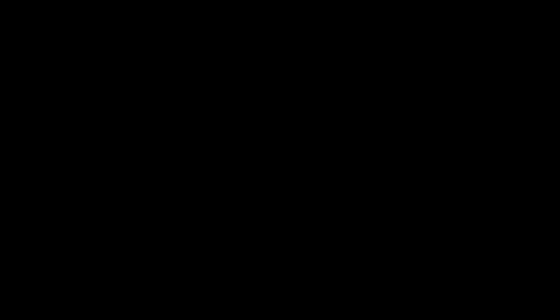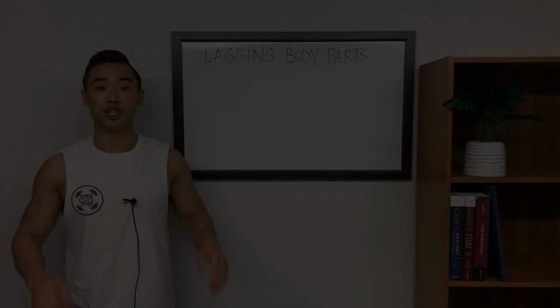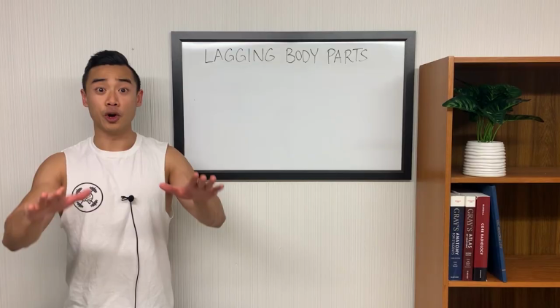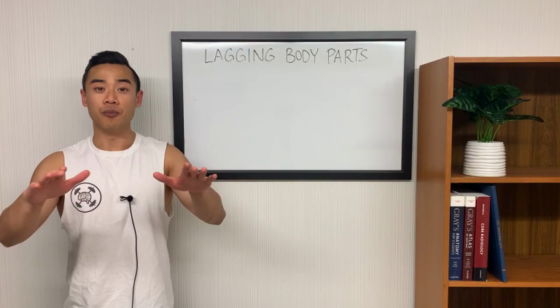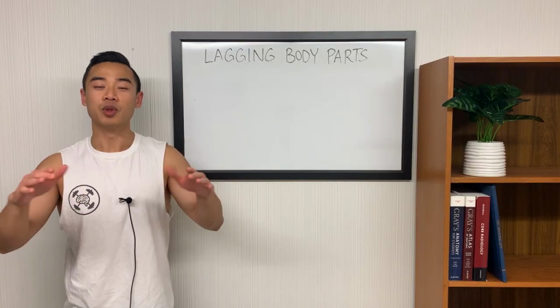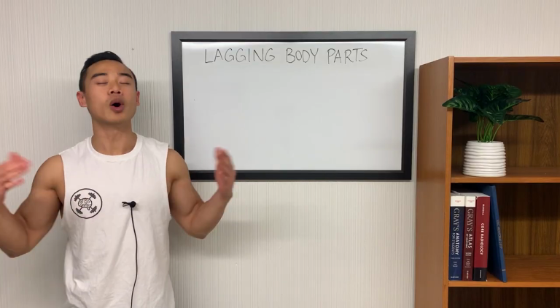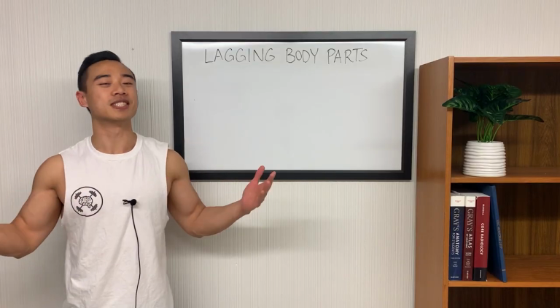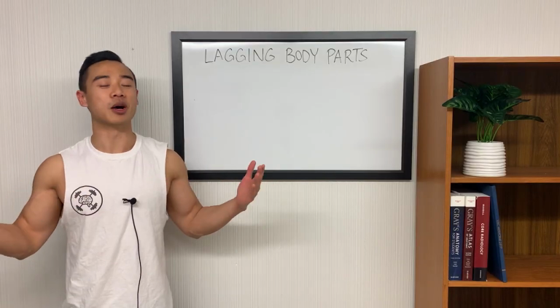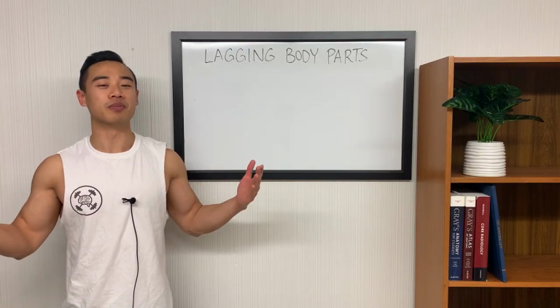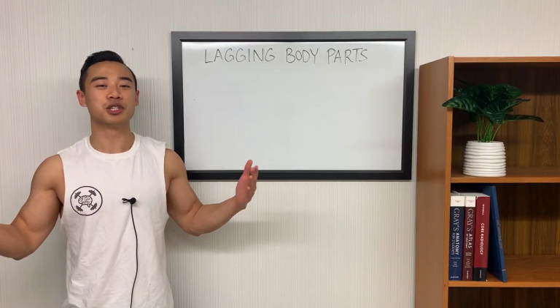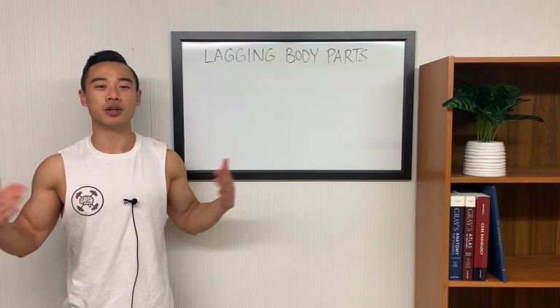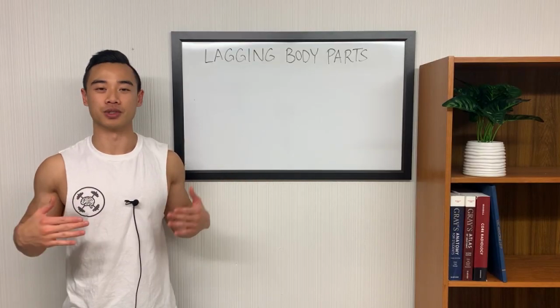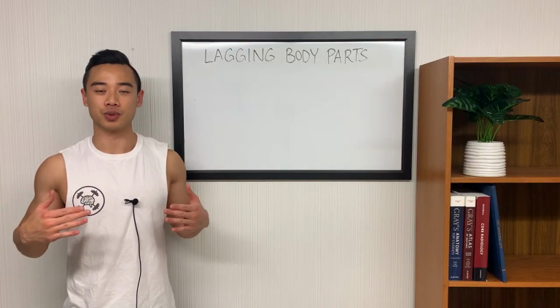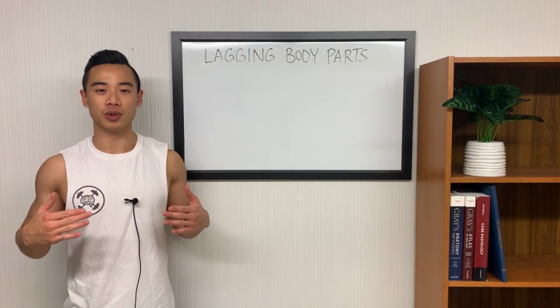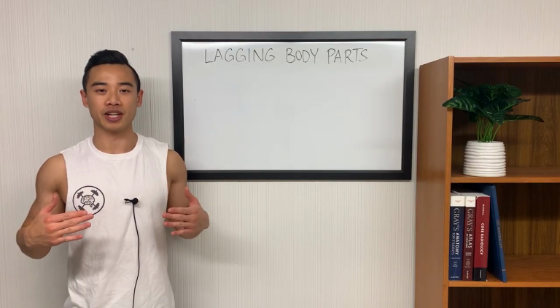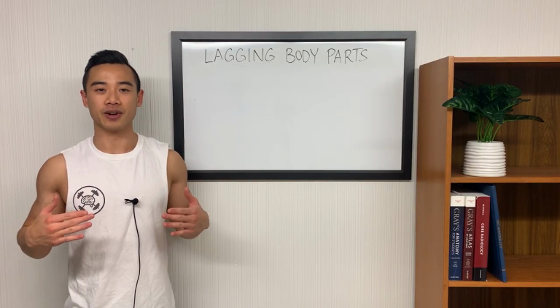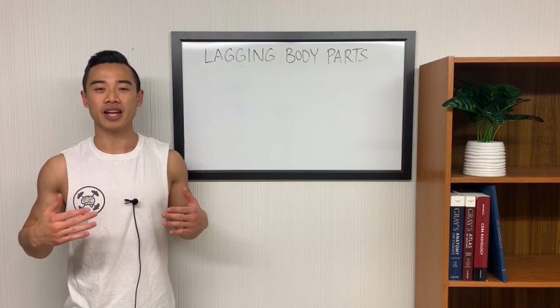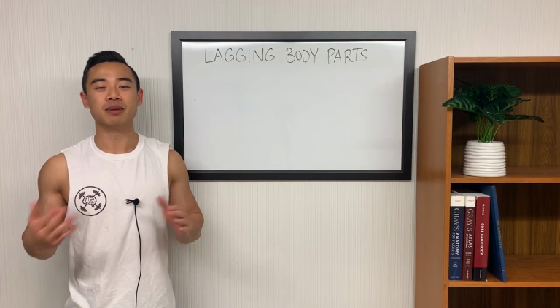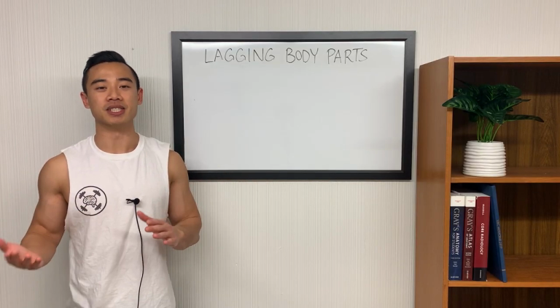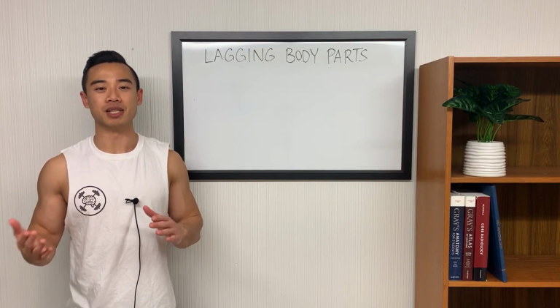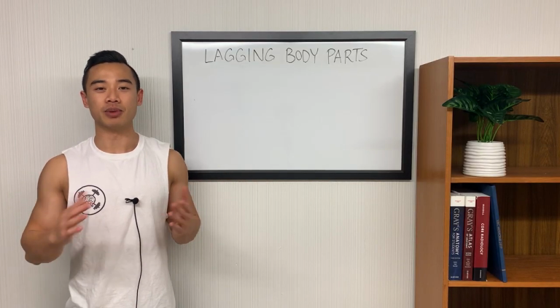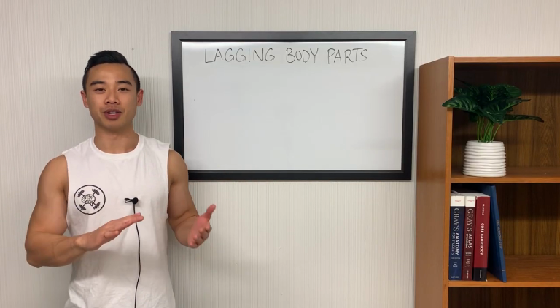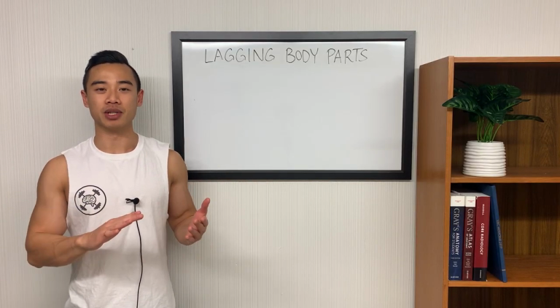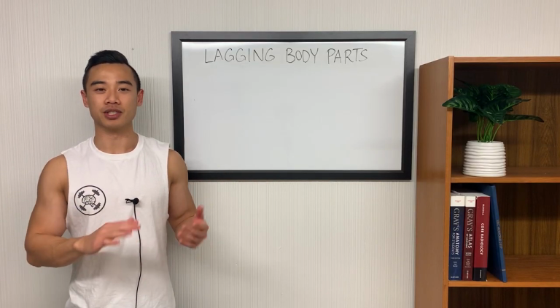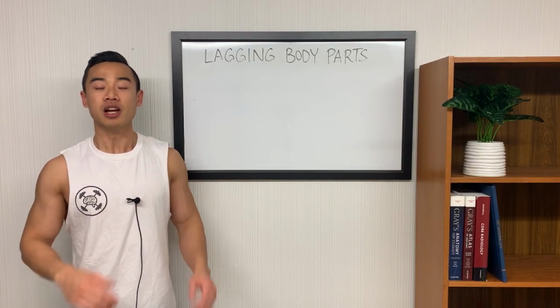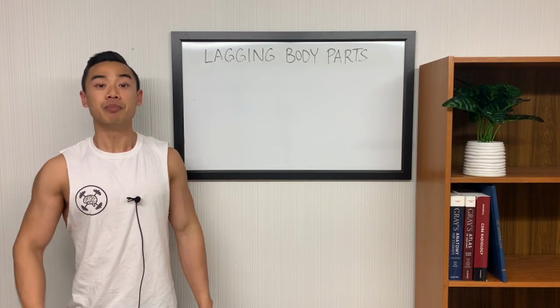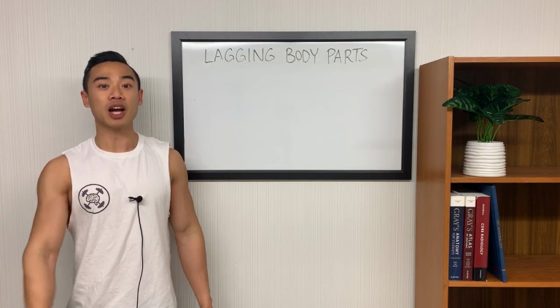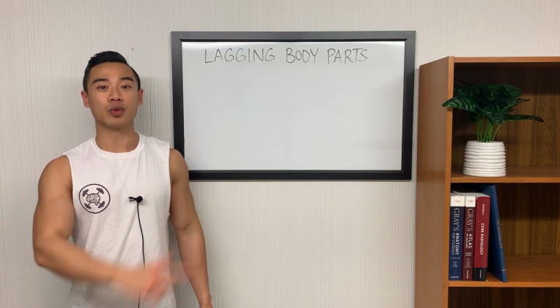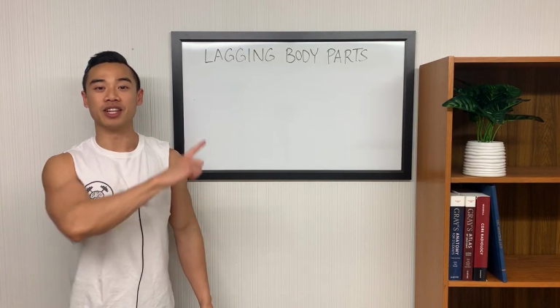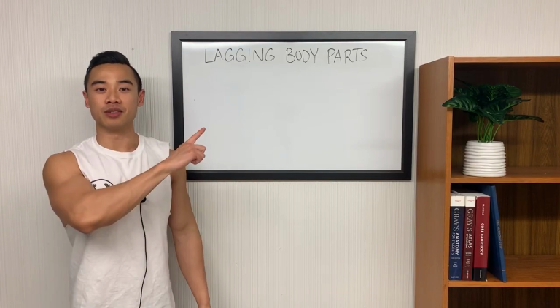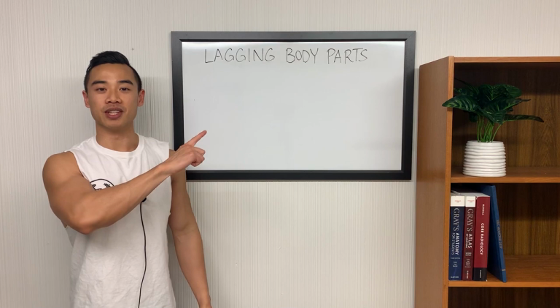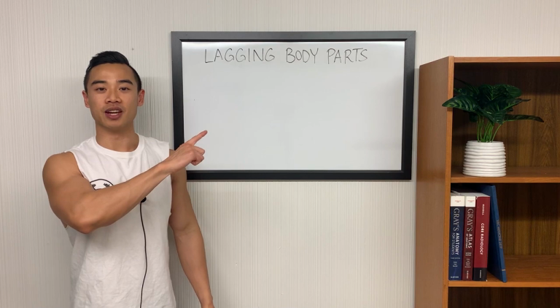Yo, what's up? Dr. Swole here, MD, bodybuilder, back with another video.